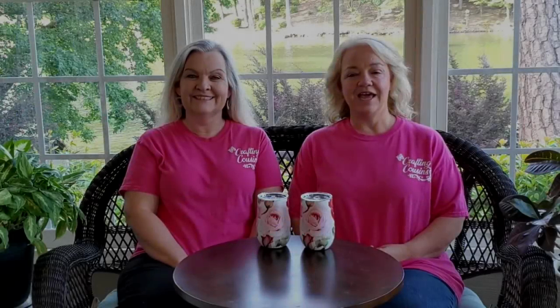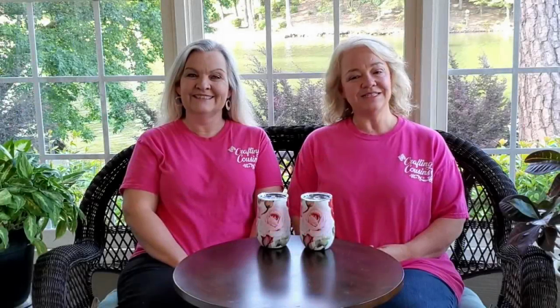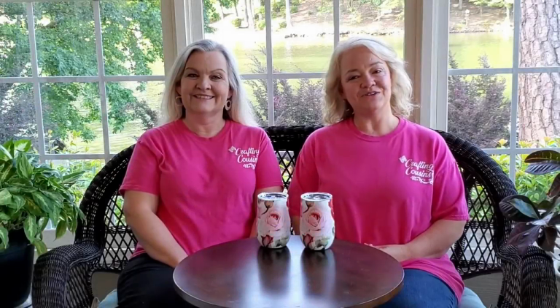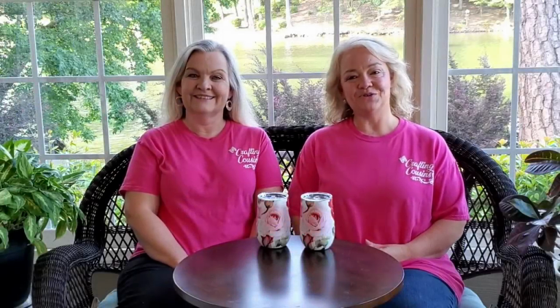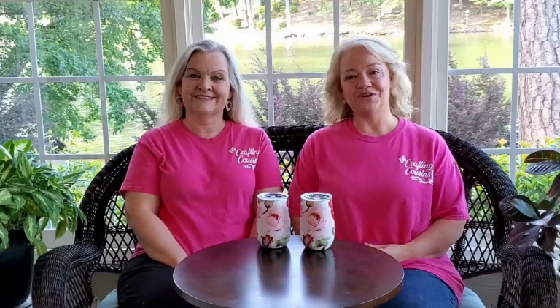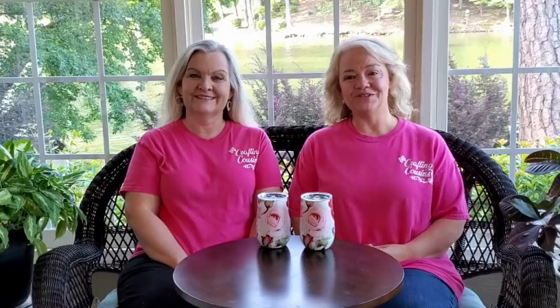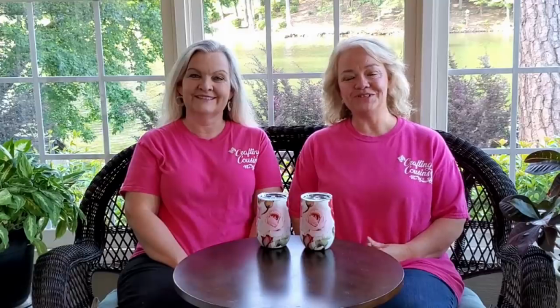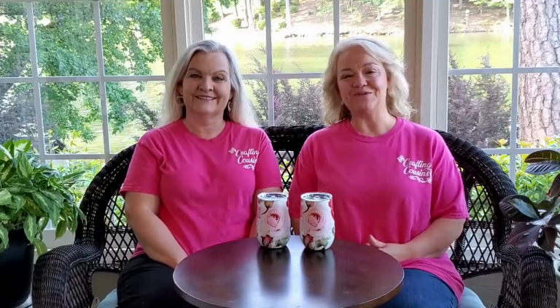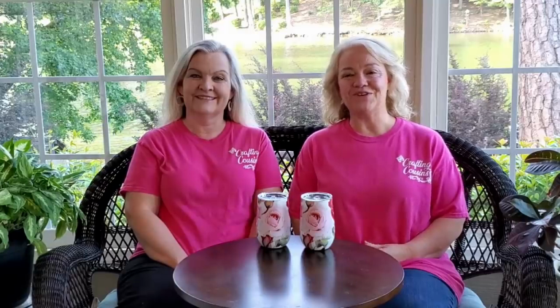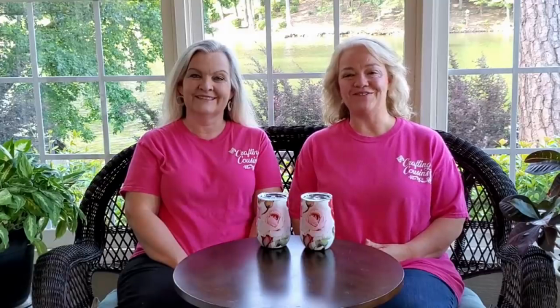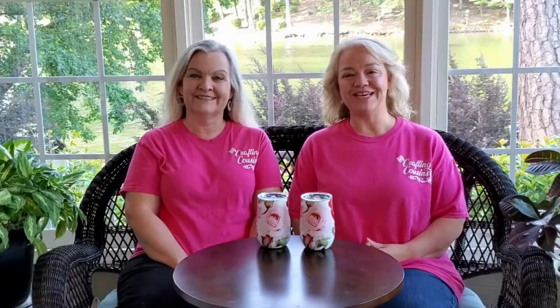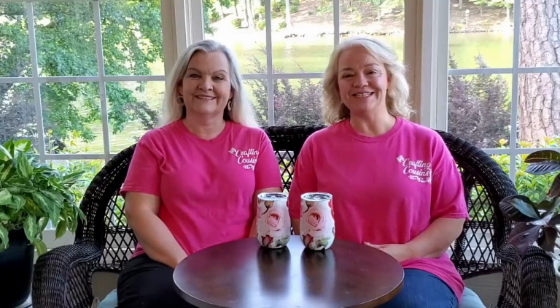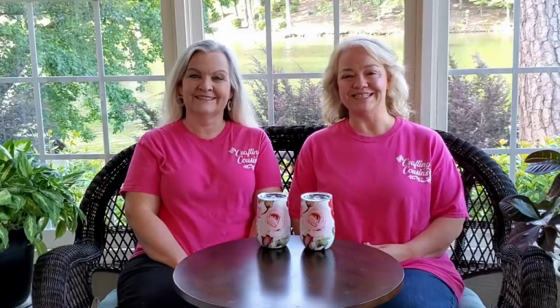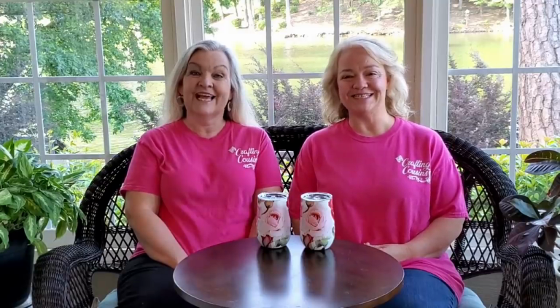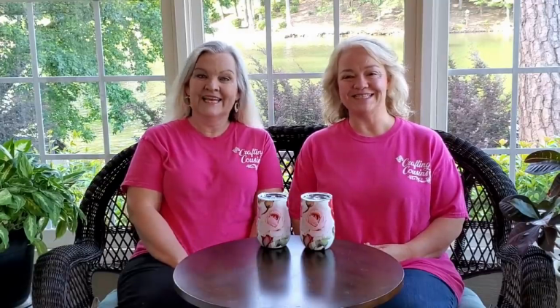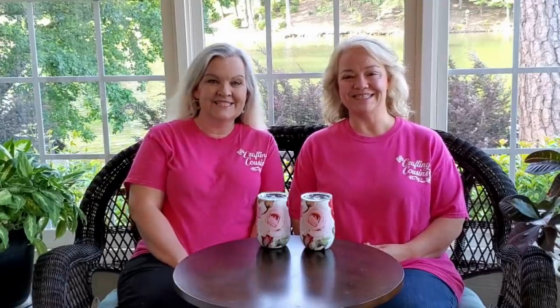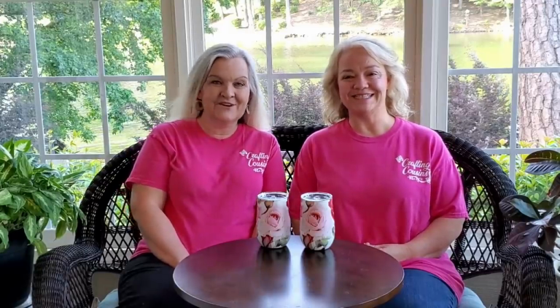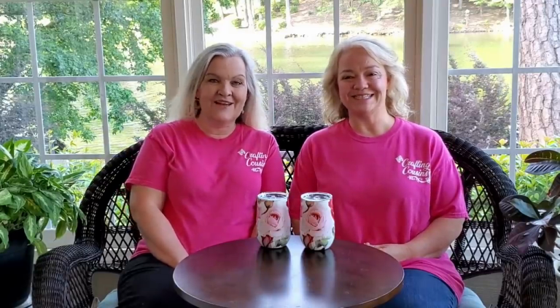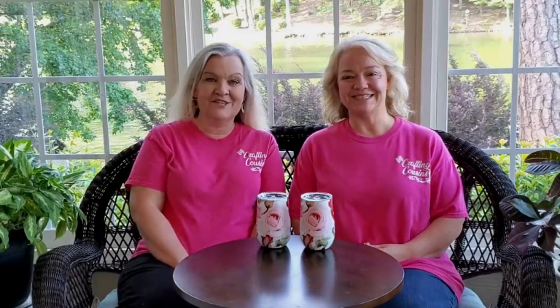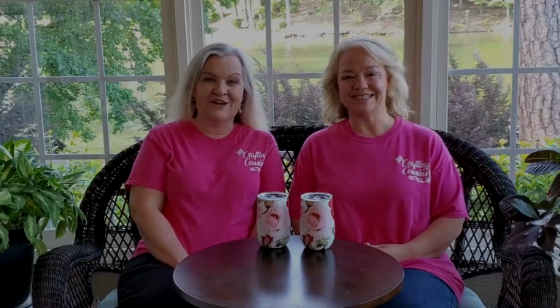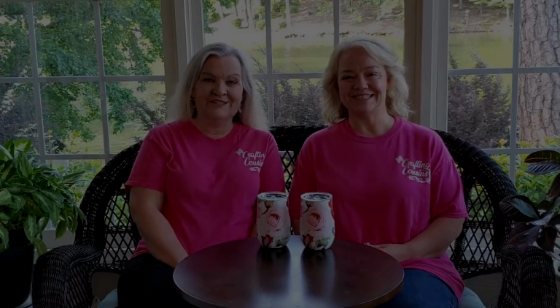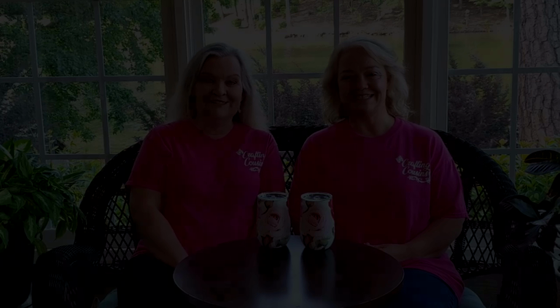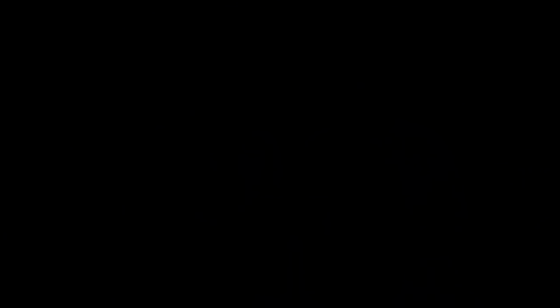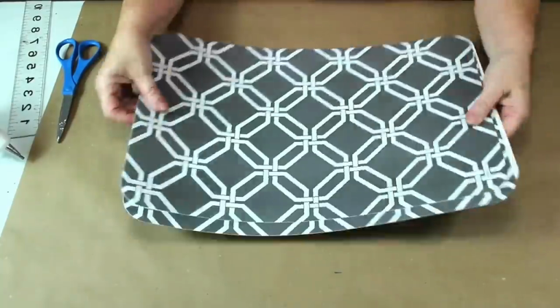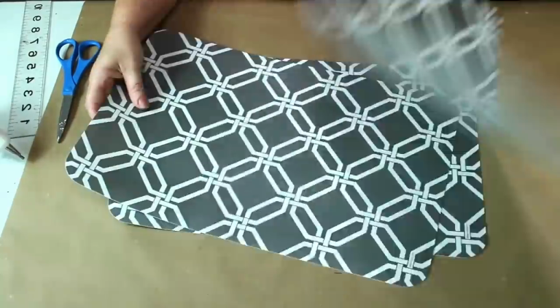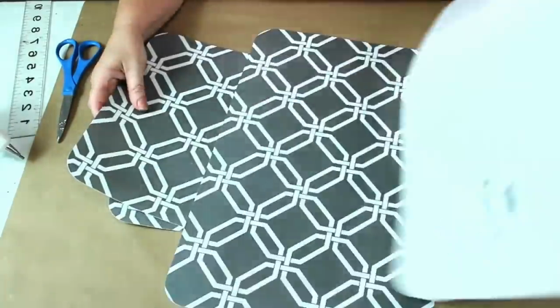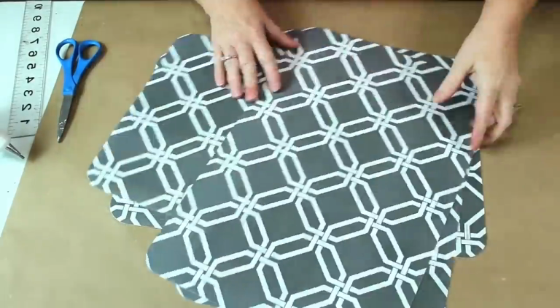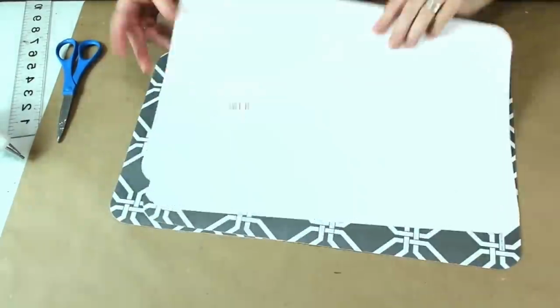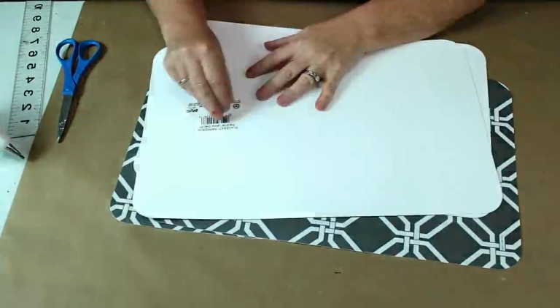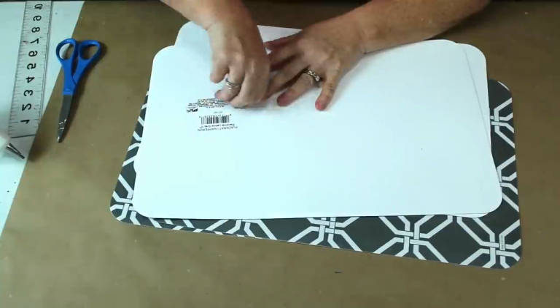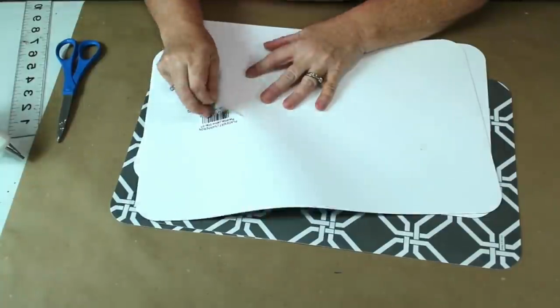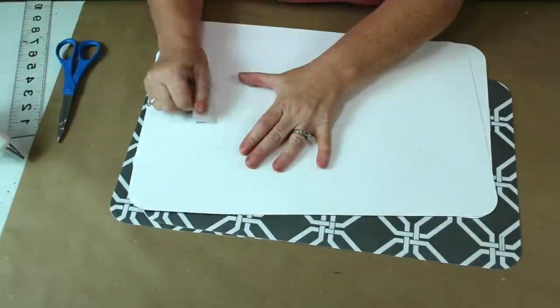It's Tutorial Tuesday with Crafting Cousins. Let's craft y'all. Hey y'all, it's Trish.